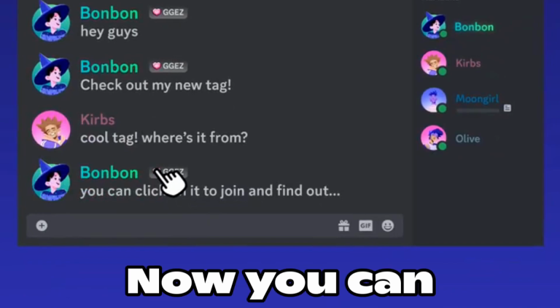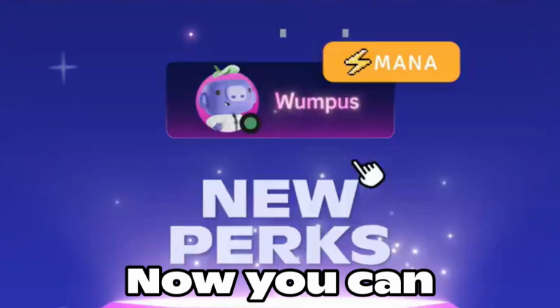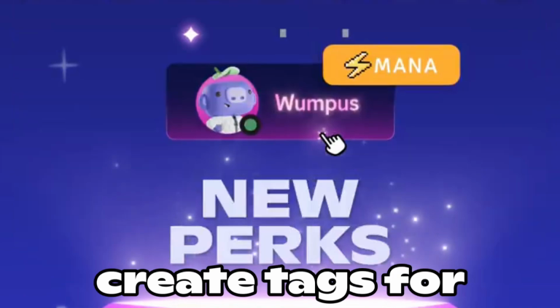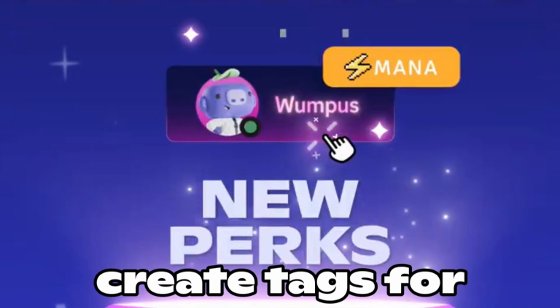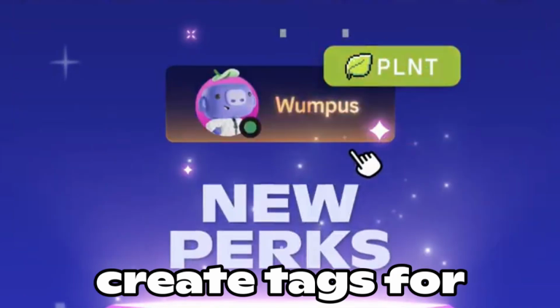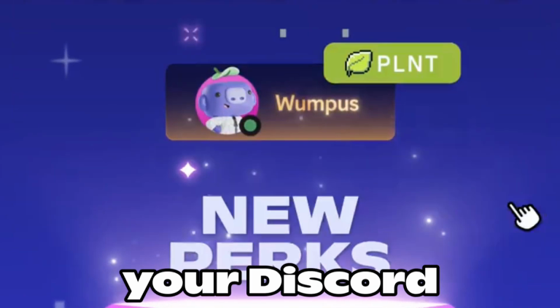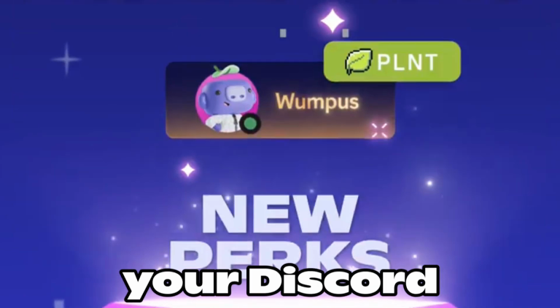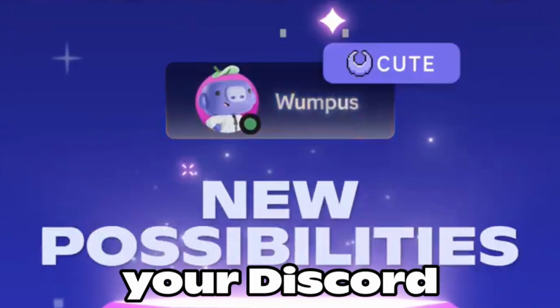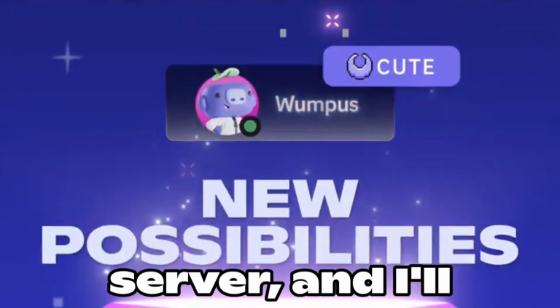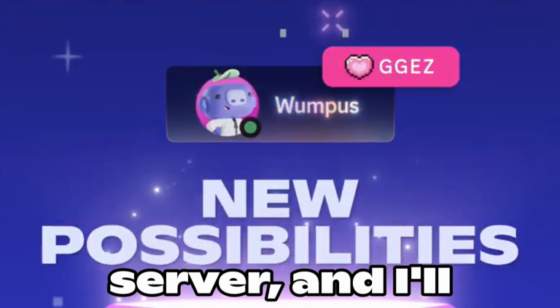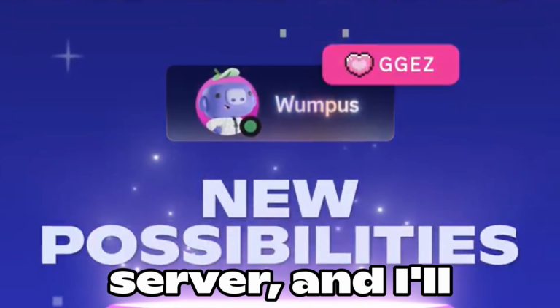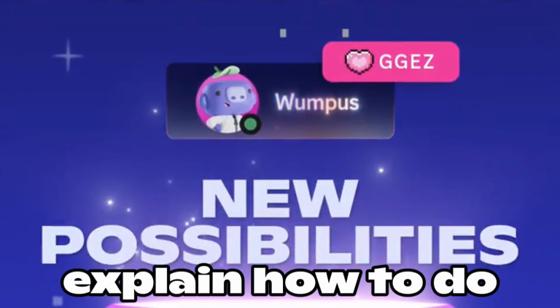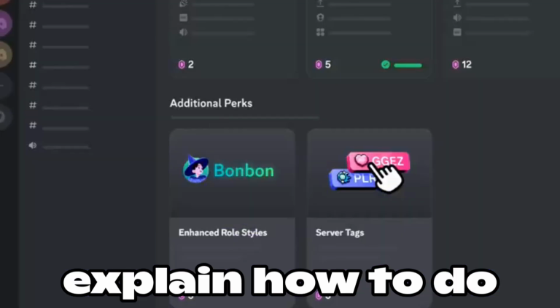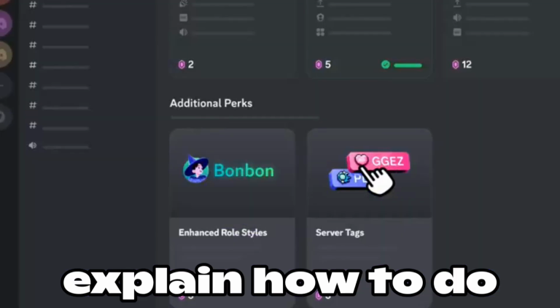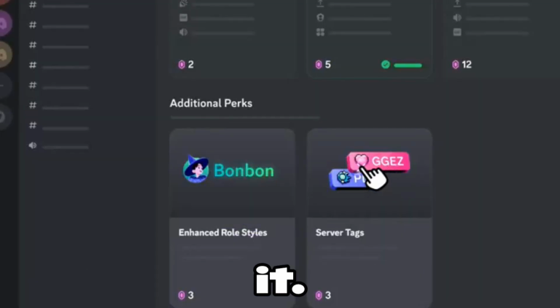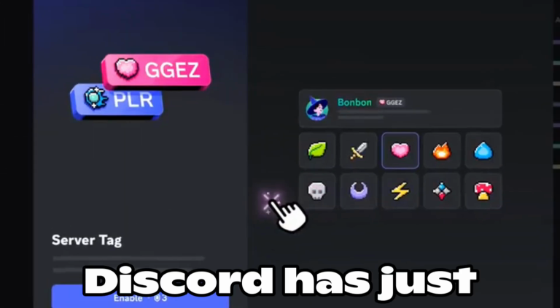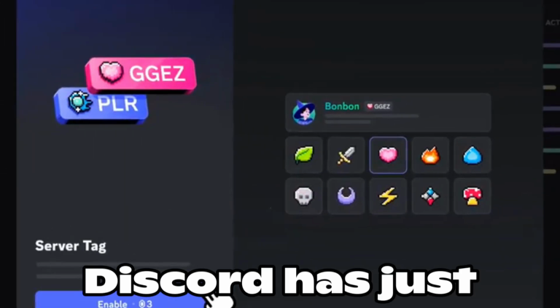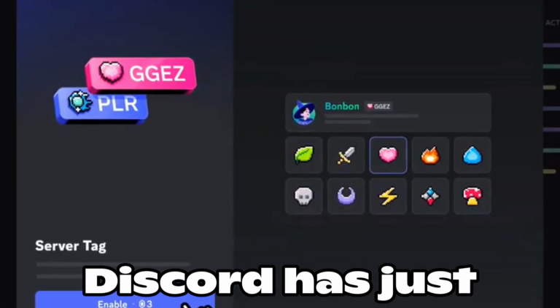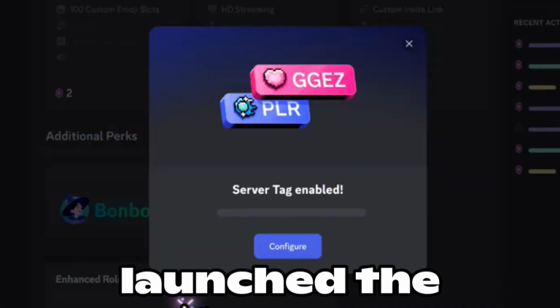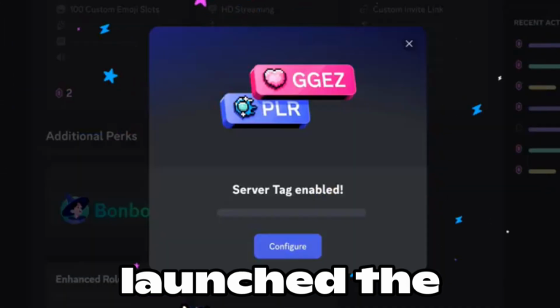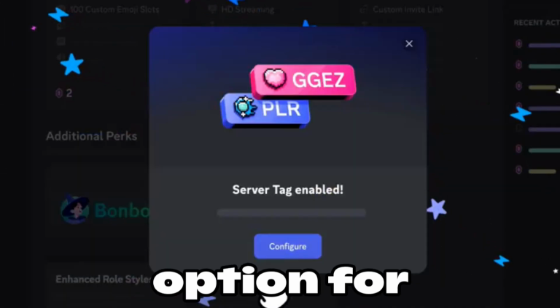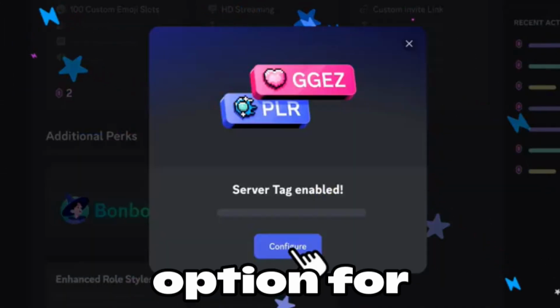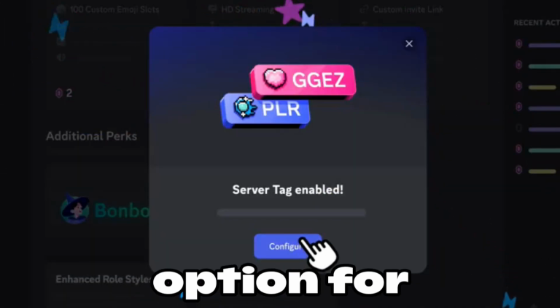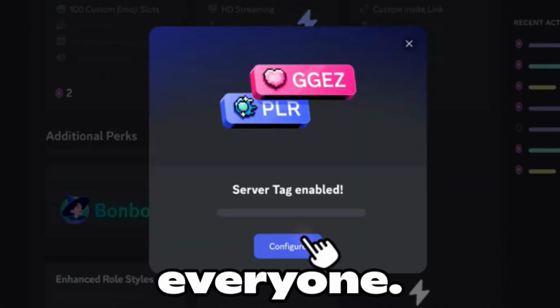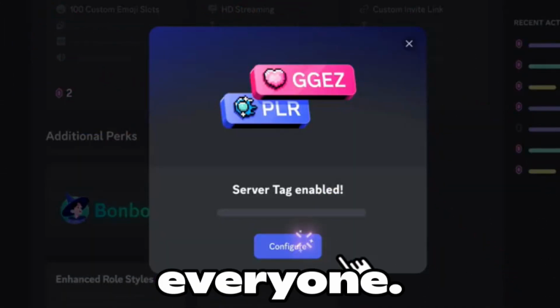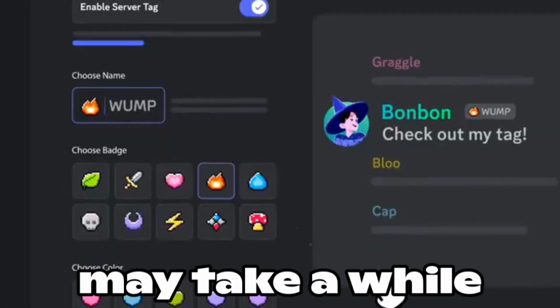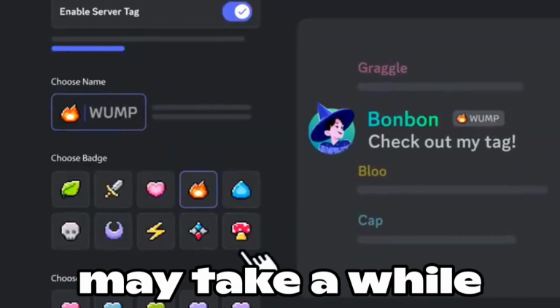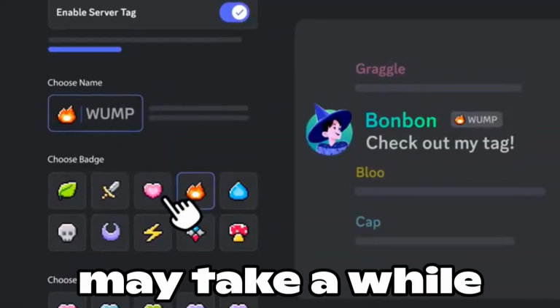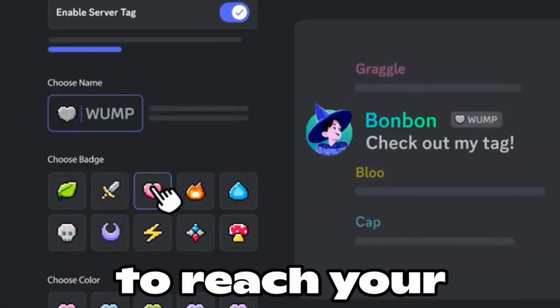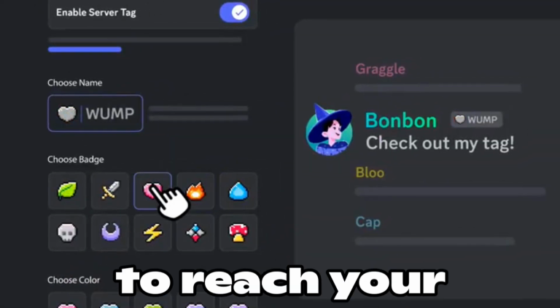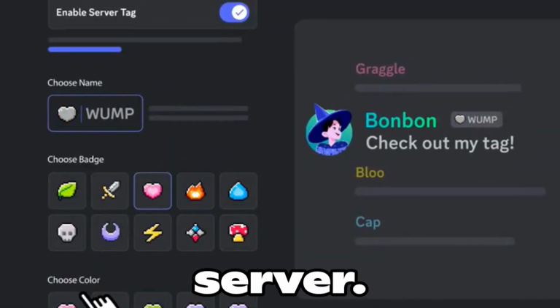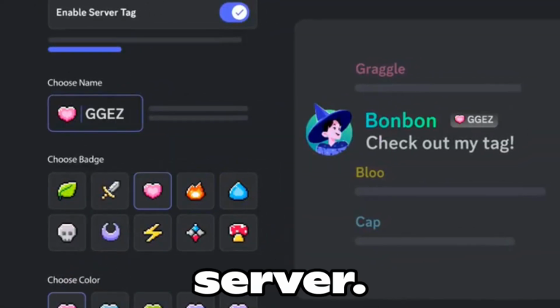You can now create tags for your Discord server. I'll explain how to do it. Discord has just launched this option for everyone, though it may take a while to reach your server.